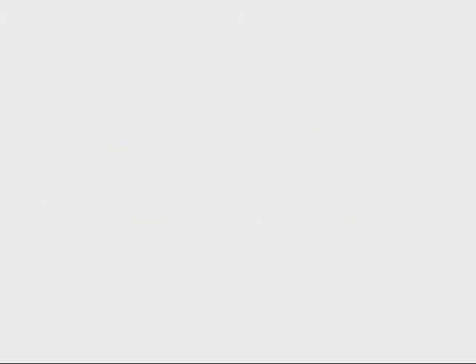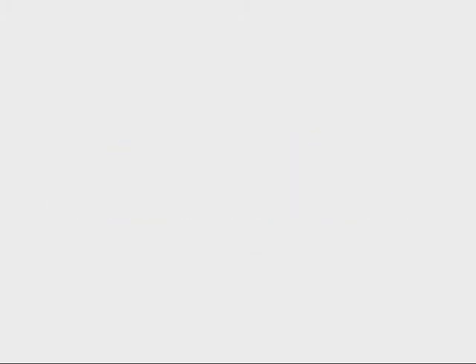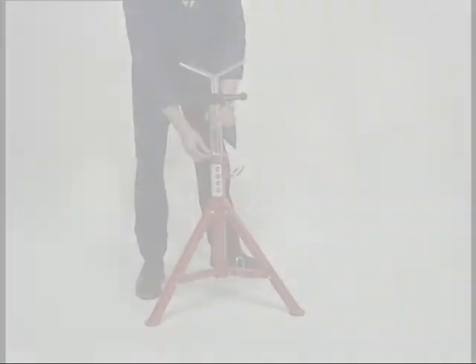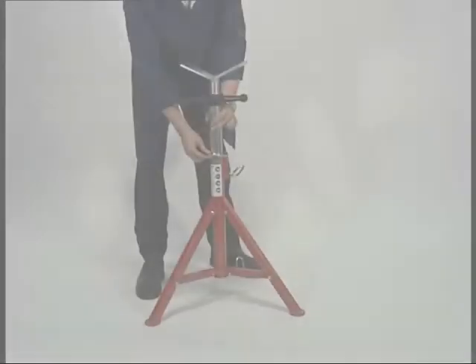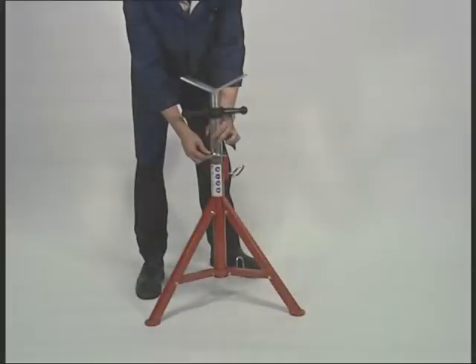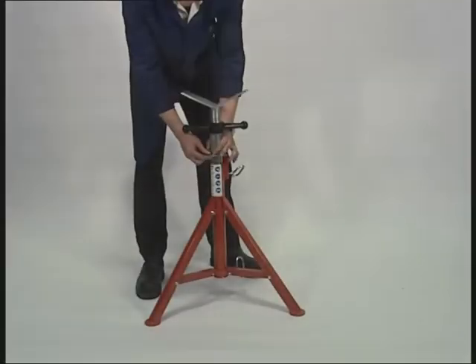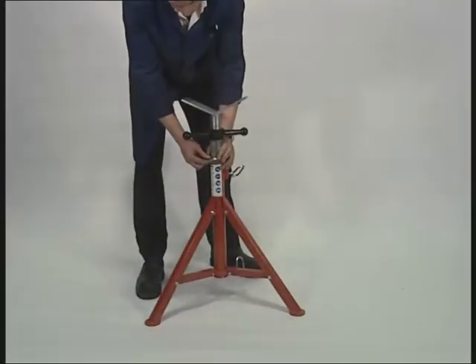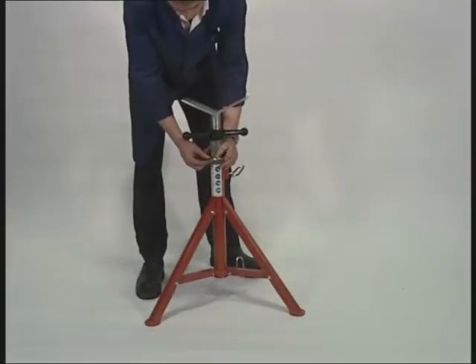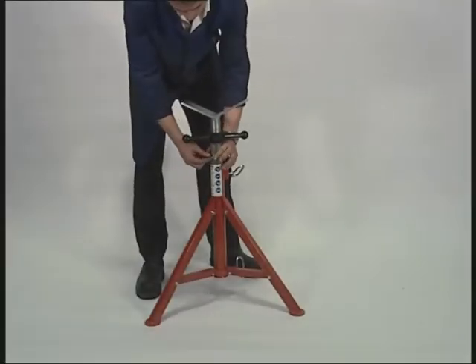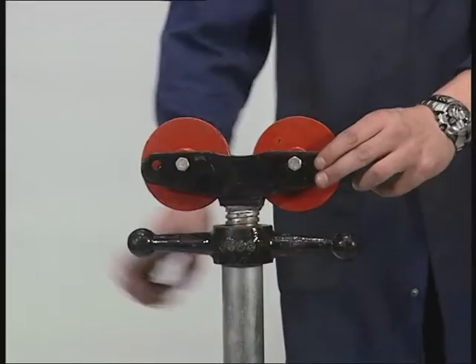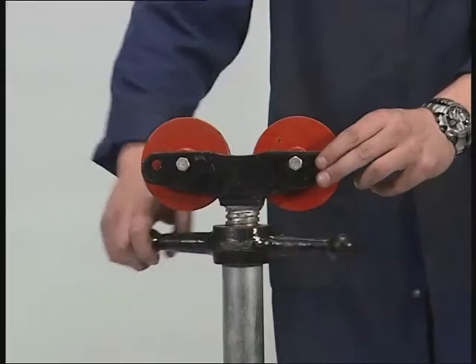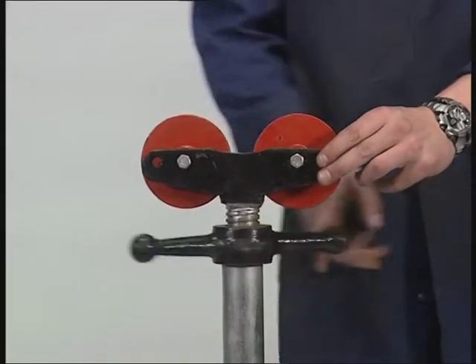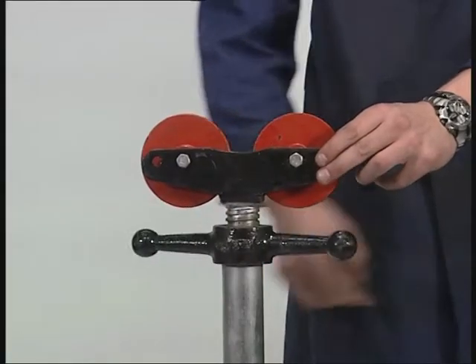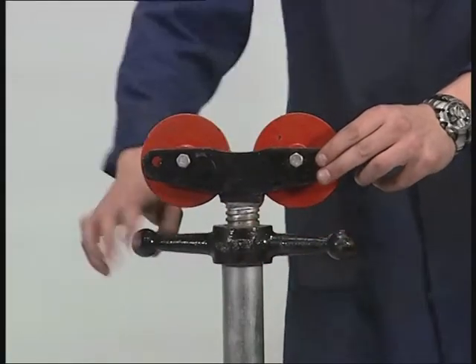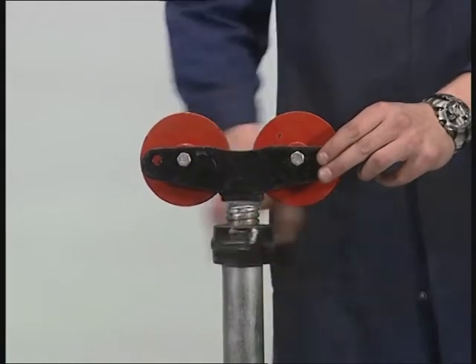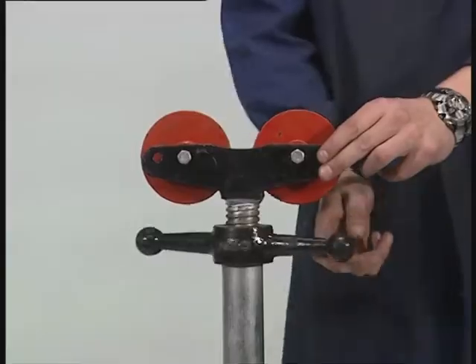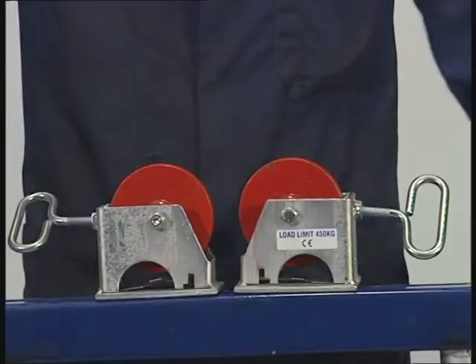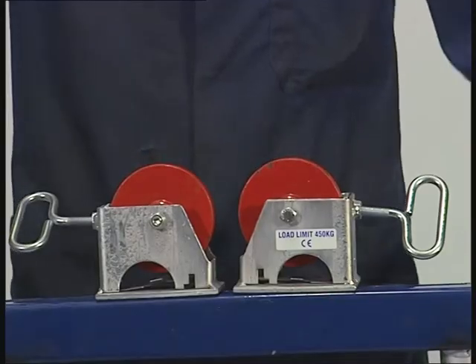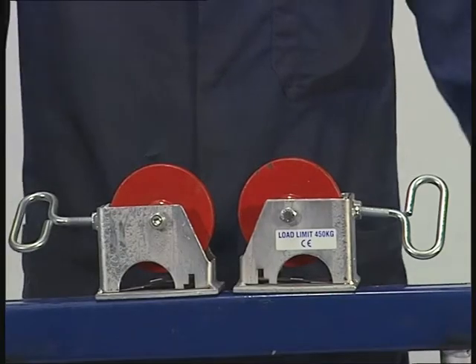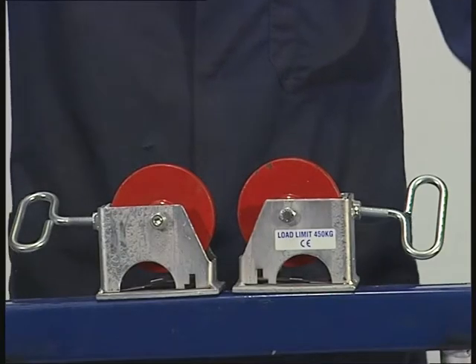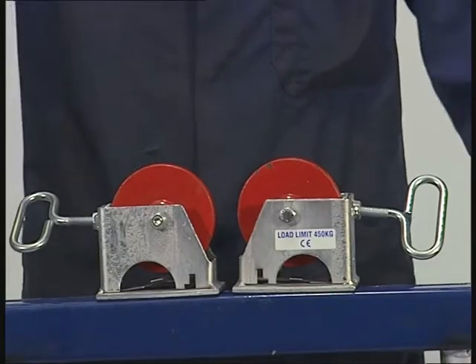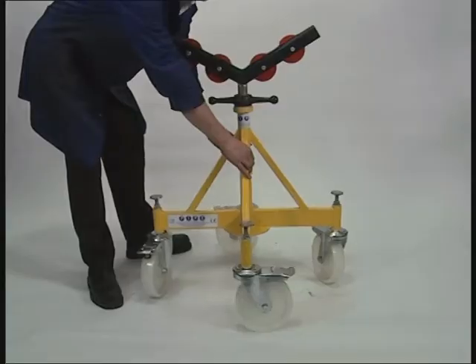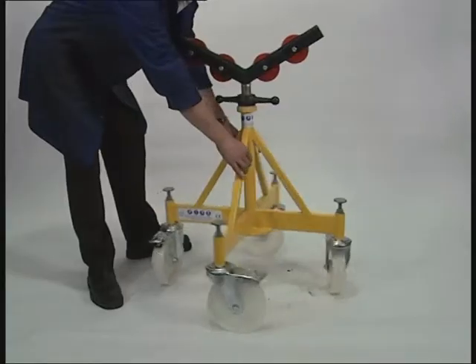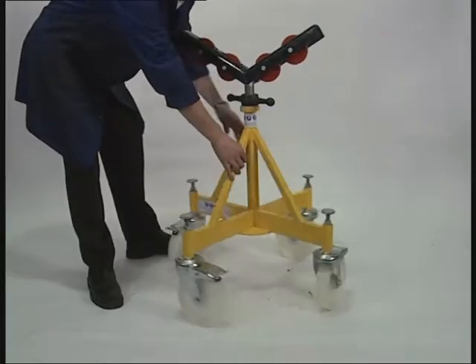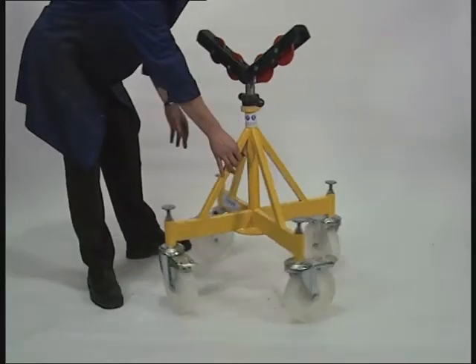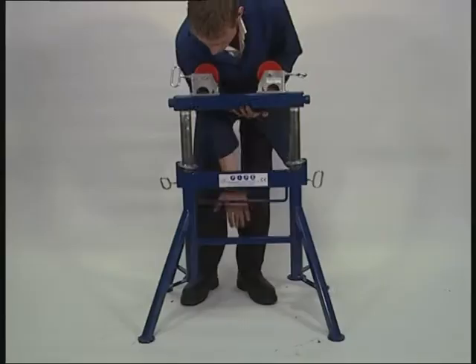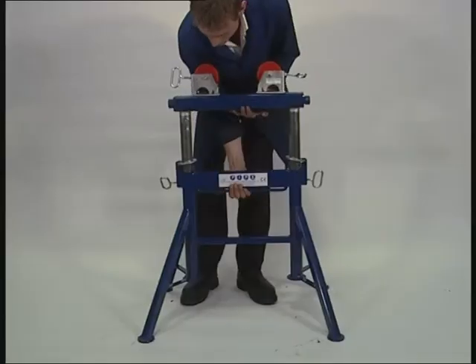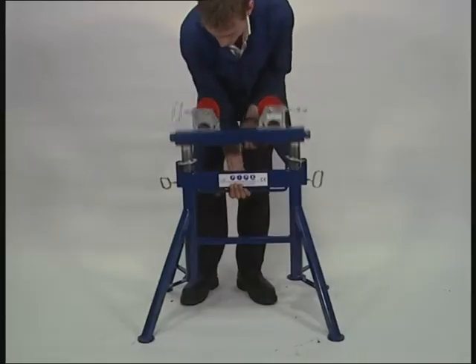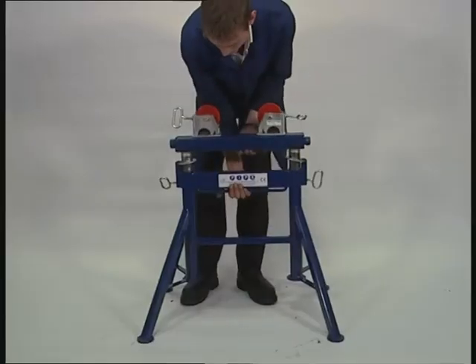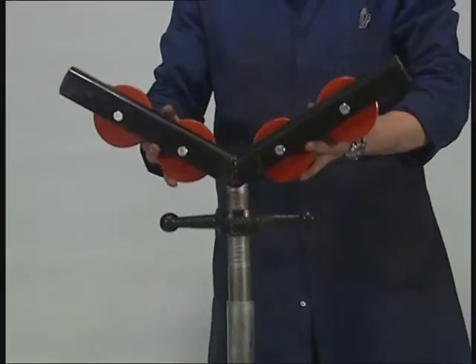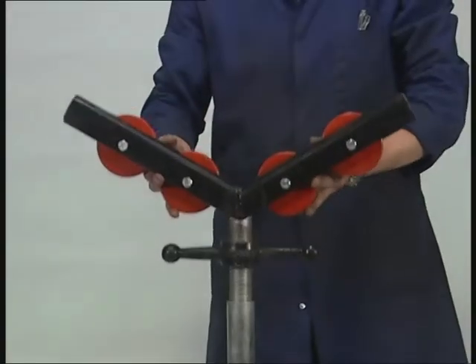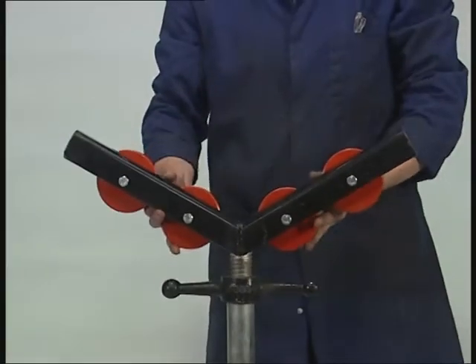We are renowned as the world's leading supplier of pipe stands and are constantly expanding and improving our product range.